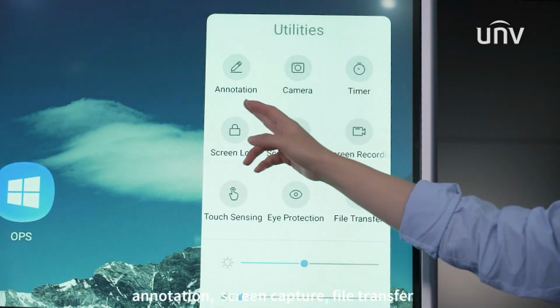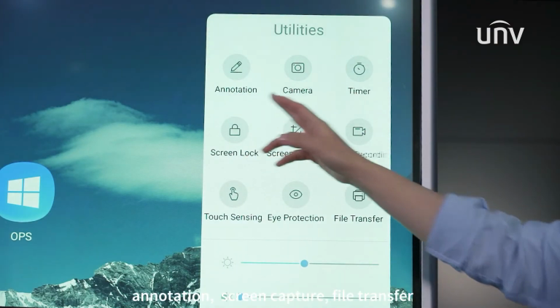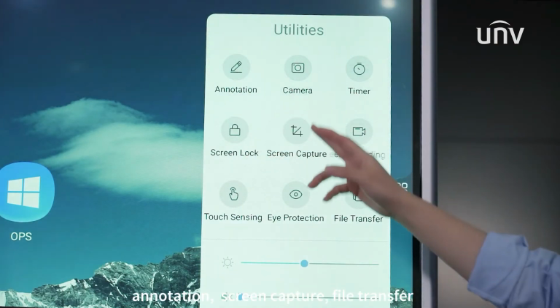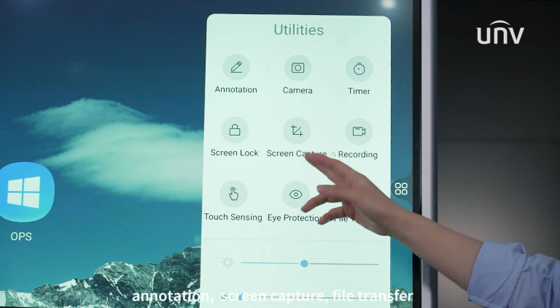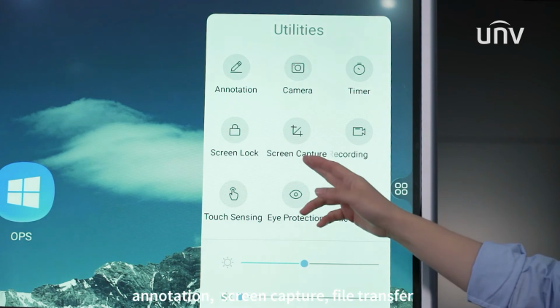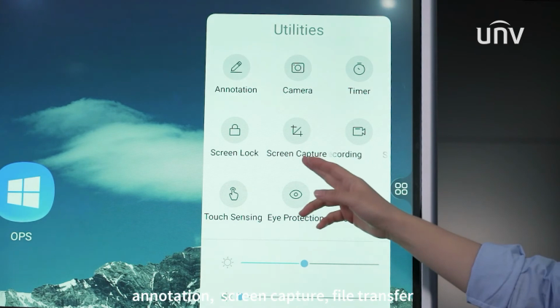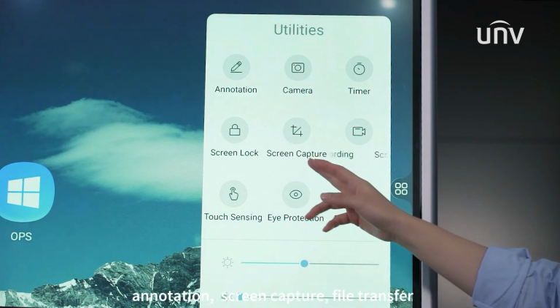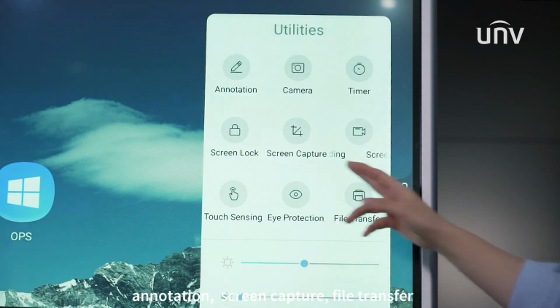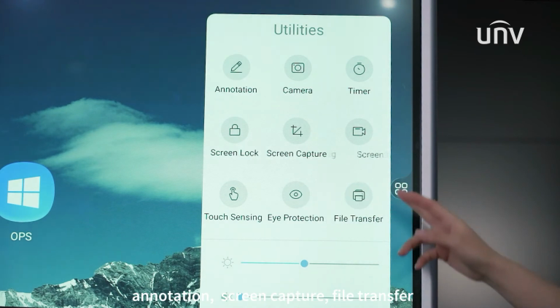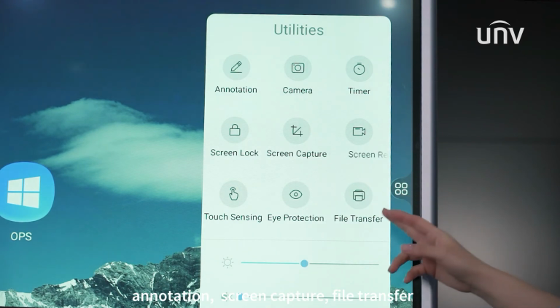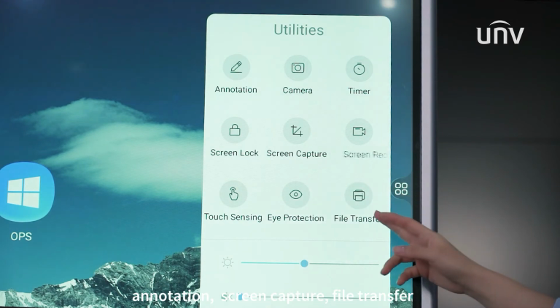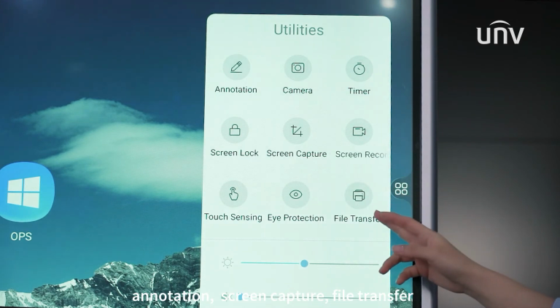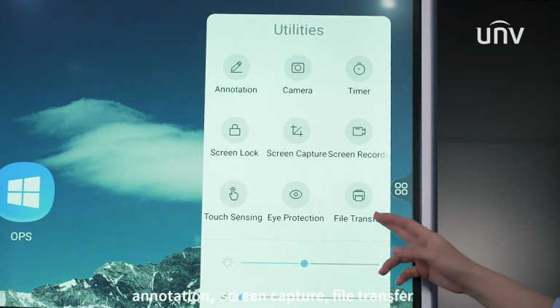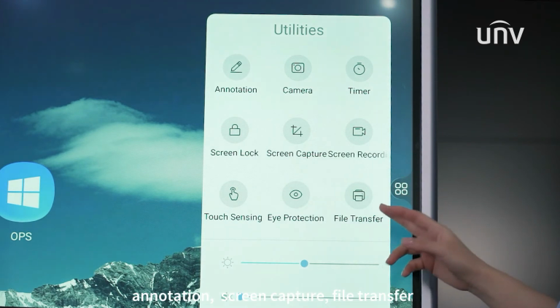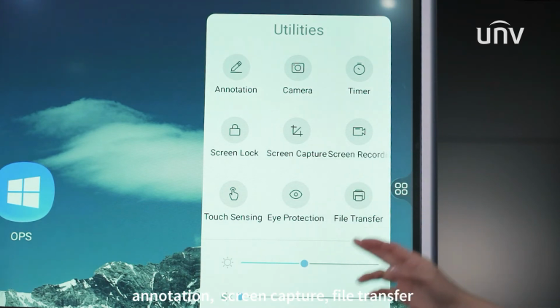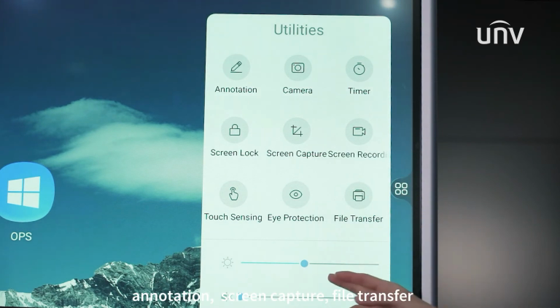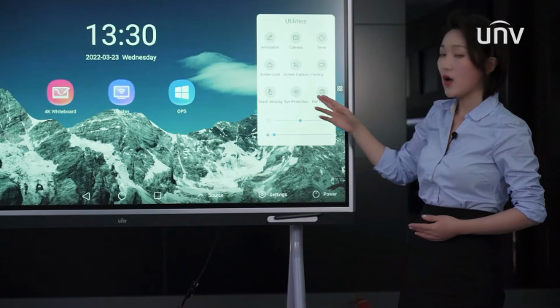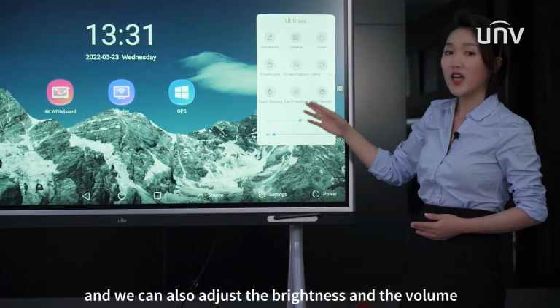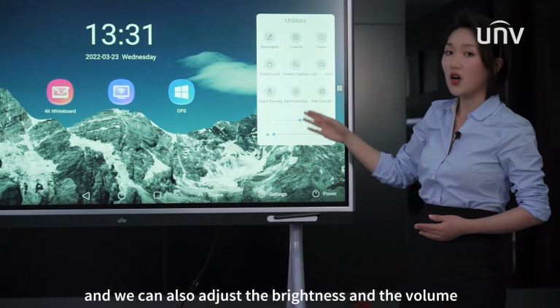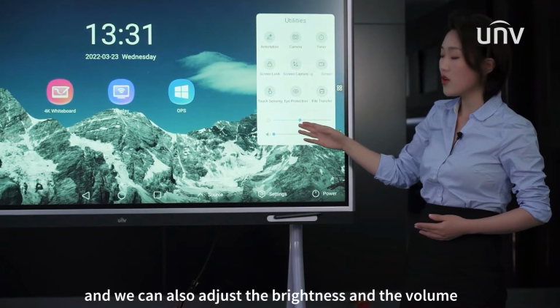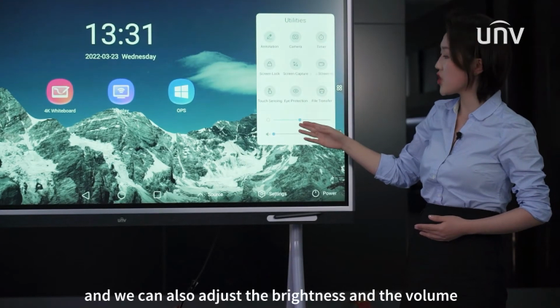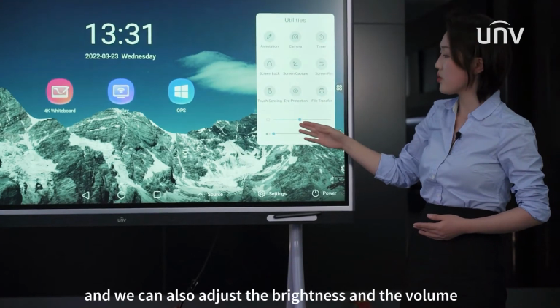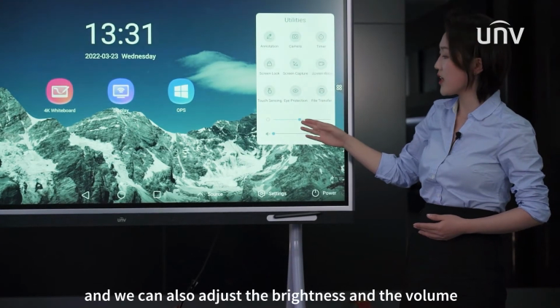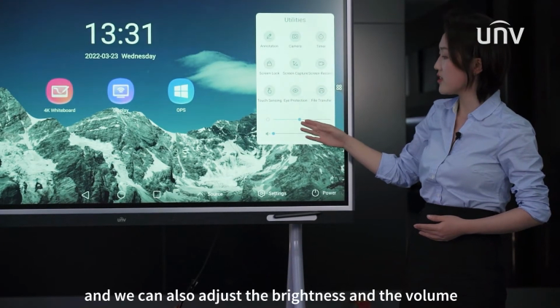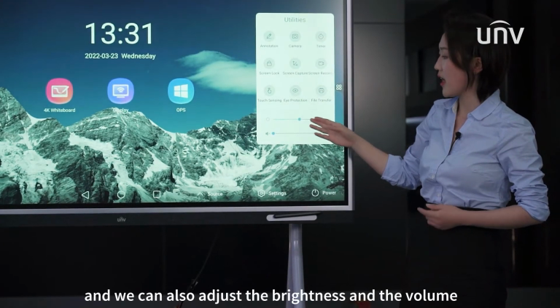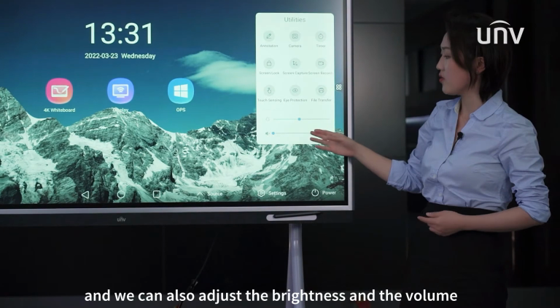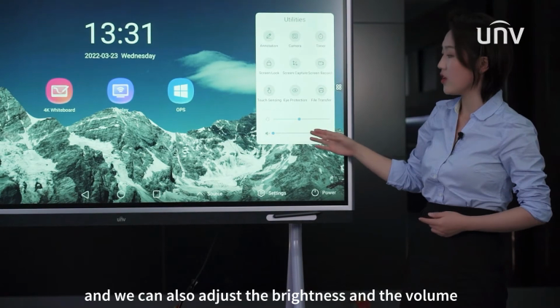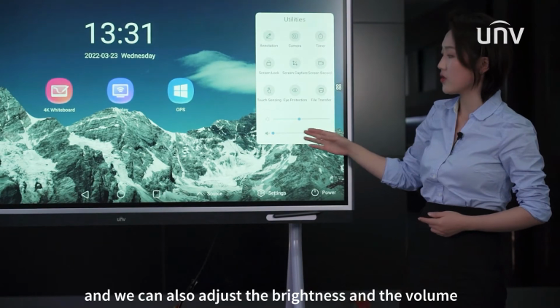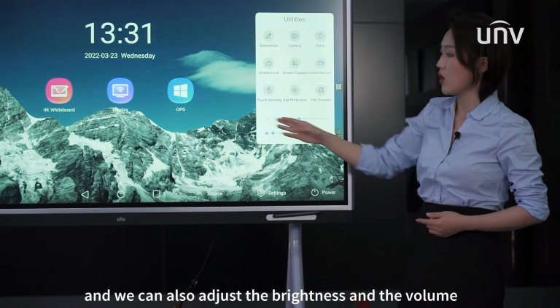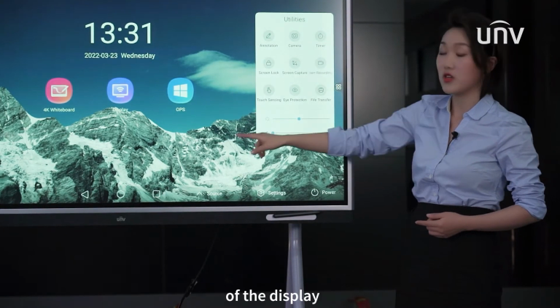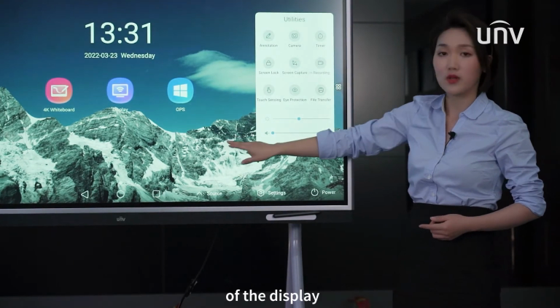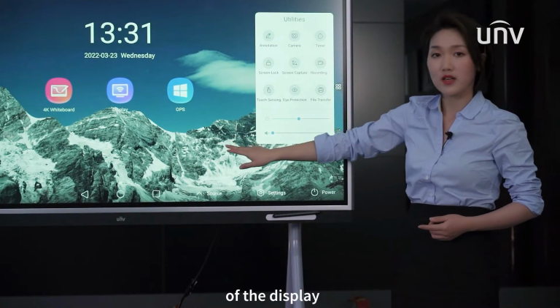The sidebar tools include annotation, screen capture, file transfer, and we can also adjust the brightness and the volume of the display.